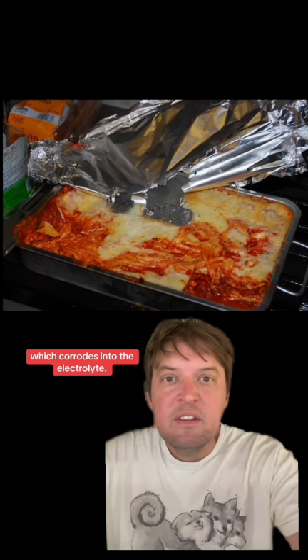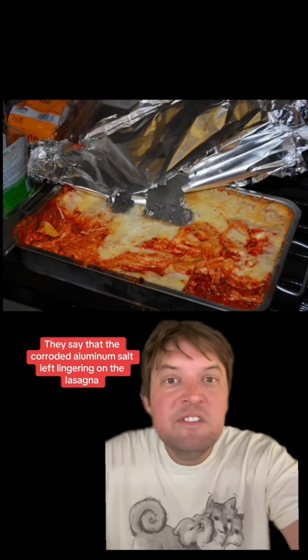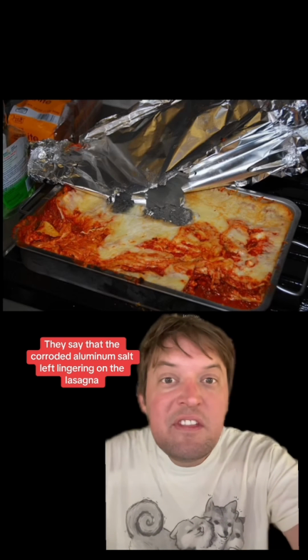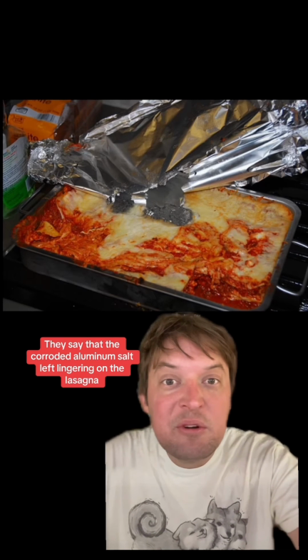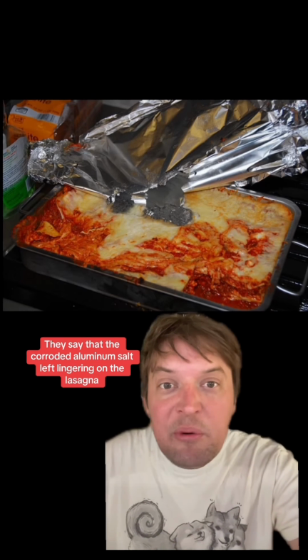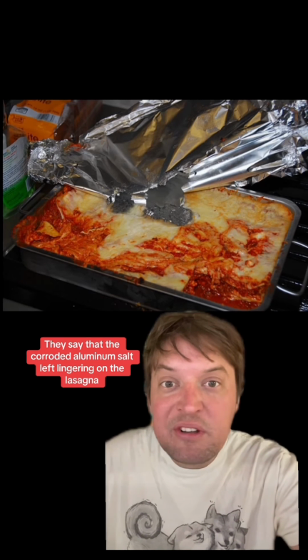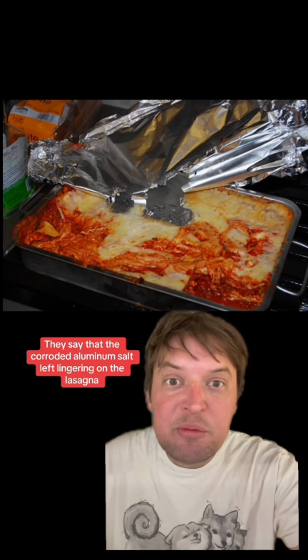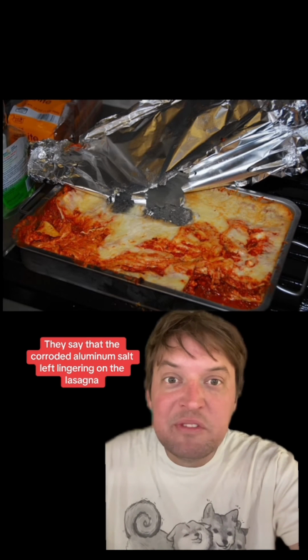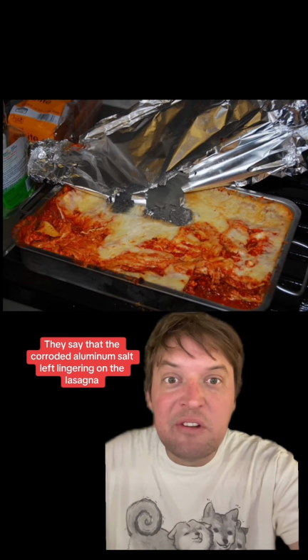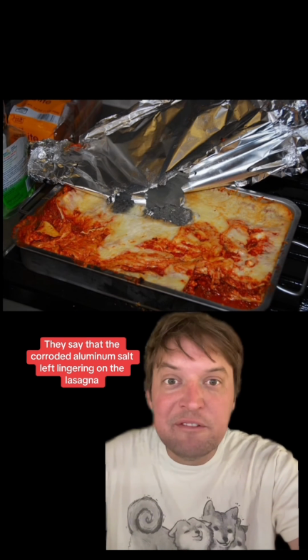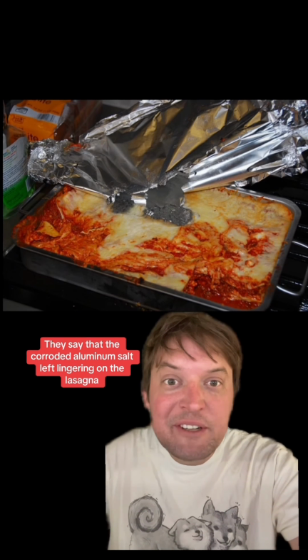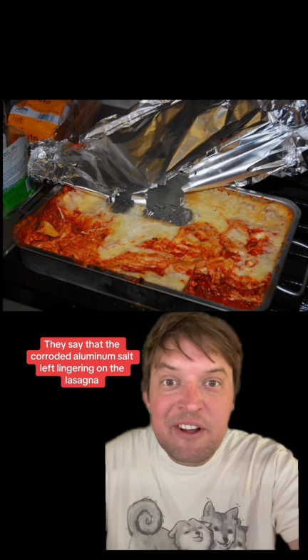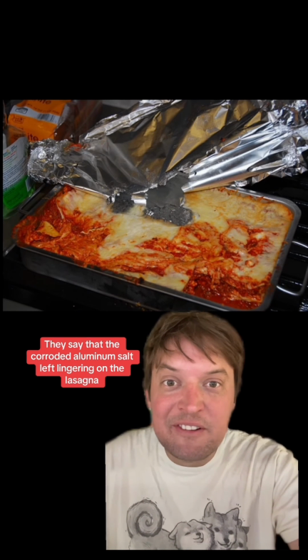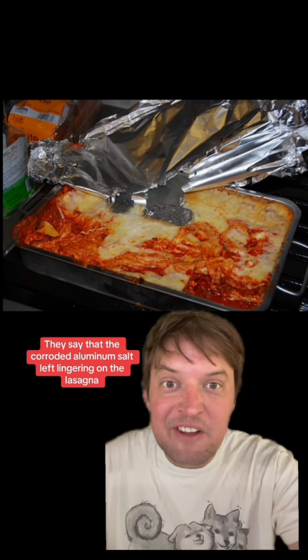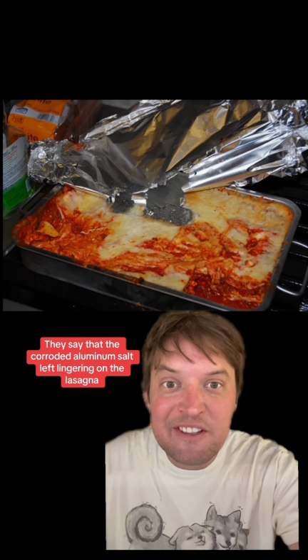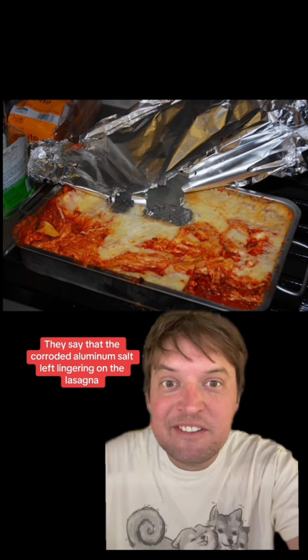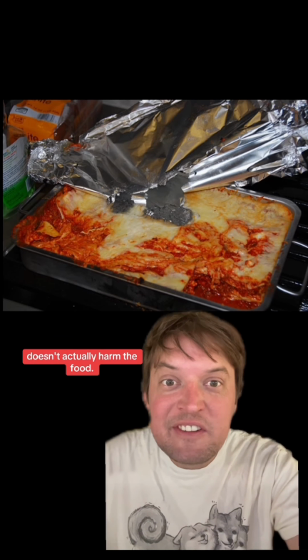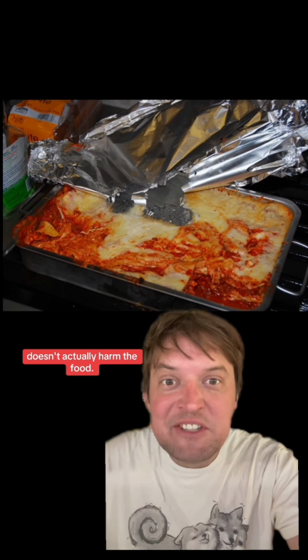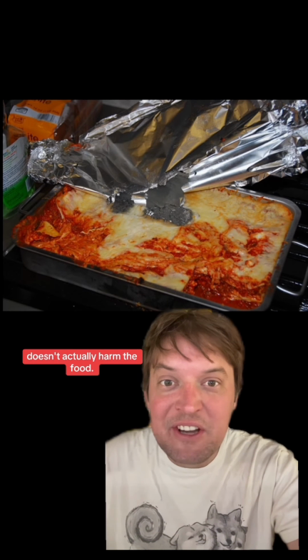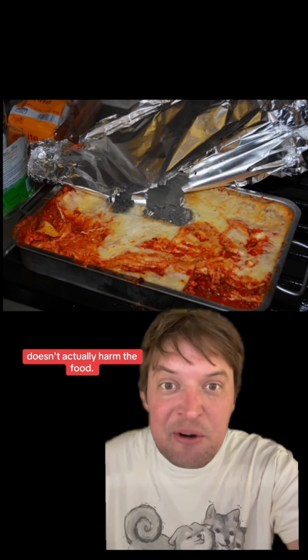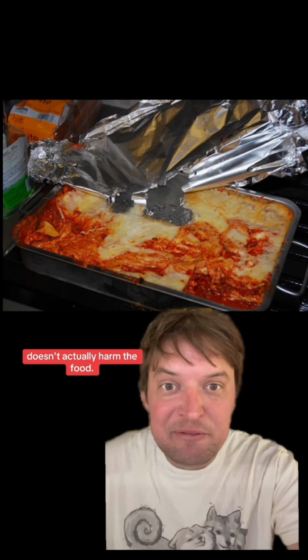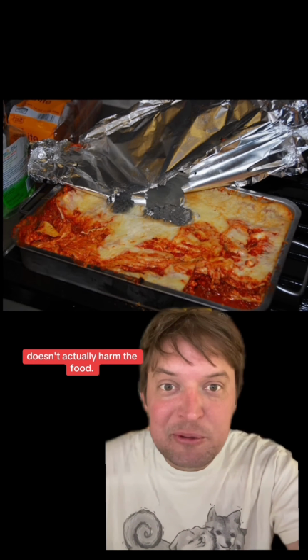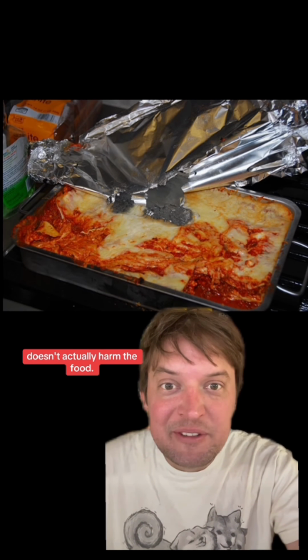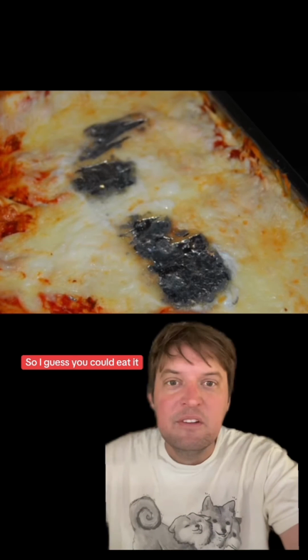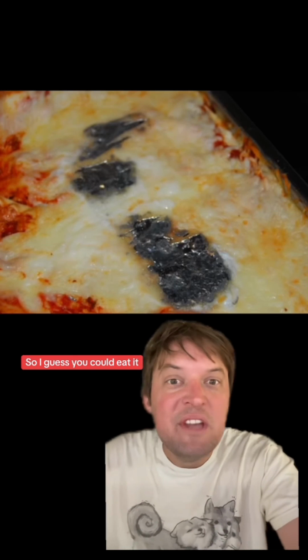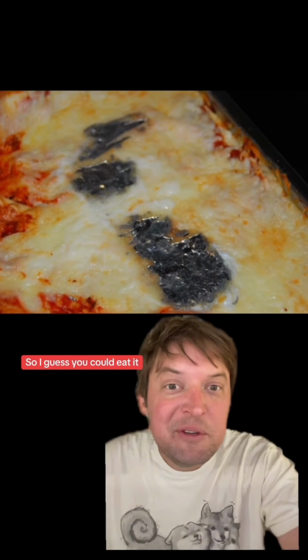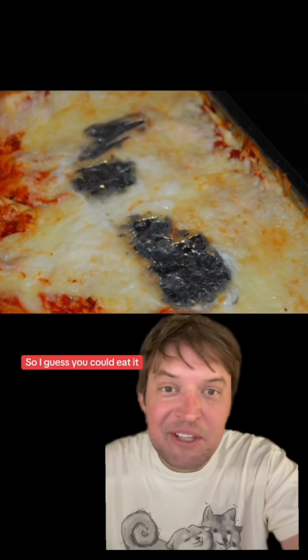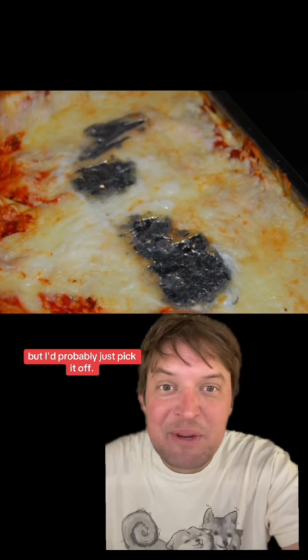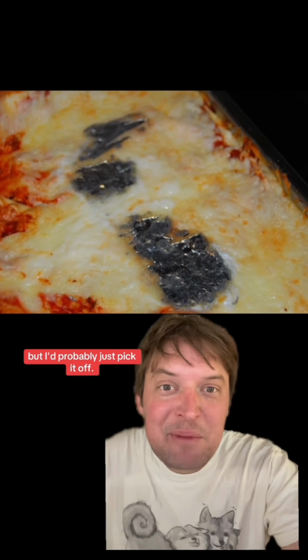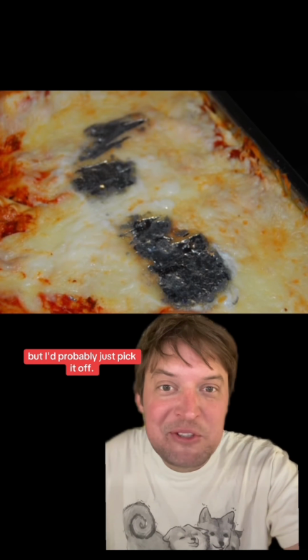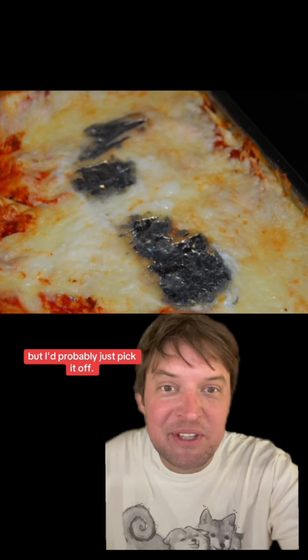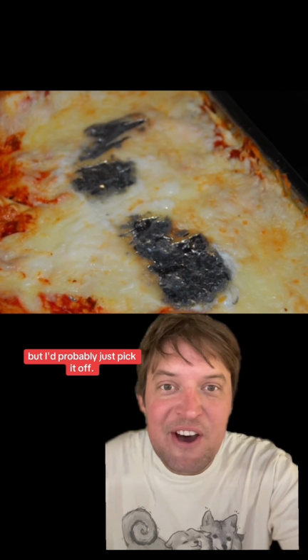The corroded aluminum salt left lingering on the lasagna doesn't actually harm the food. So you could eat it, but you'd probably want to just pick it off.